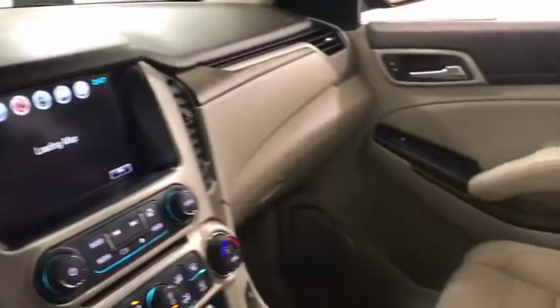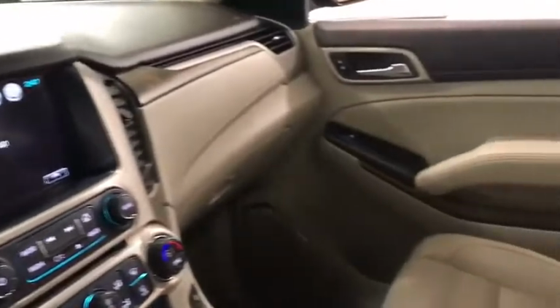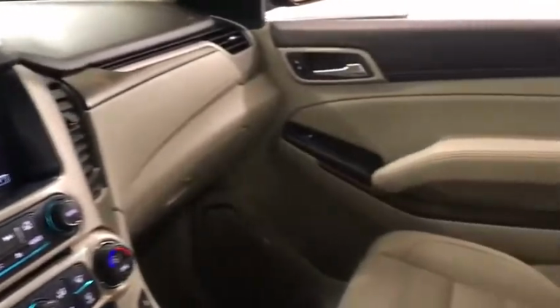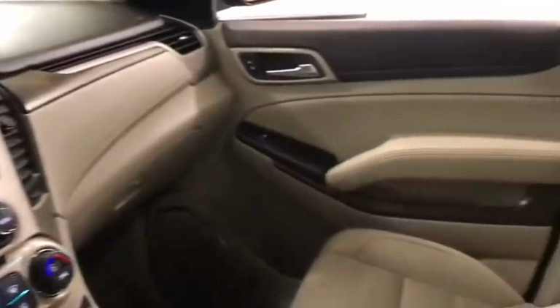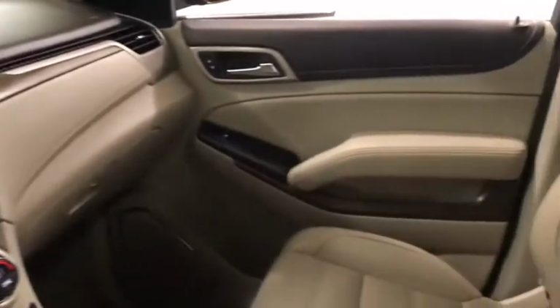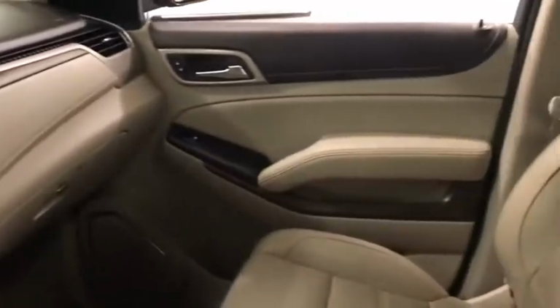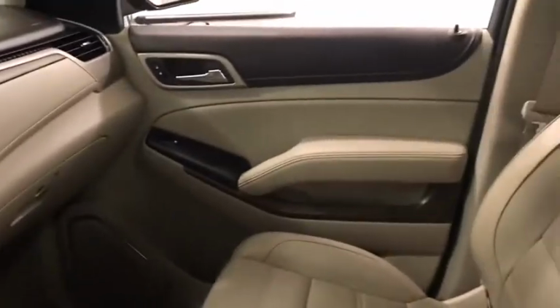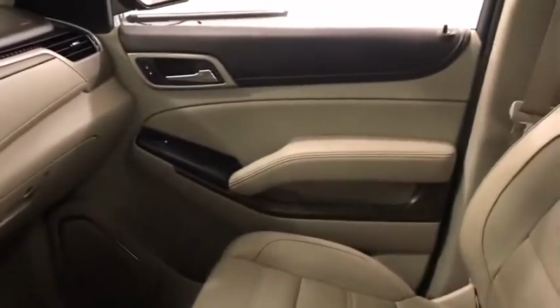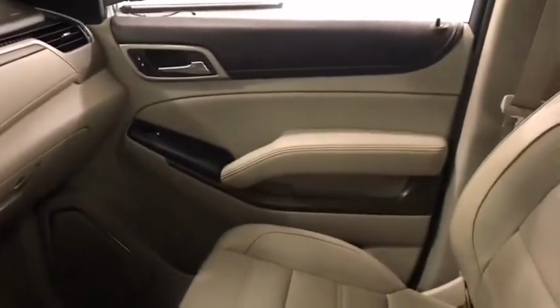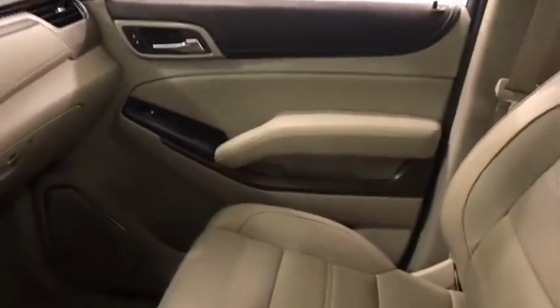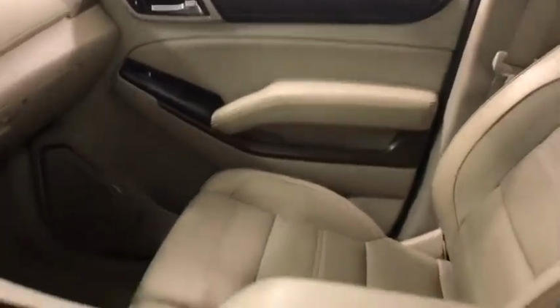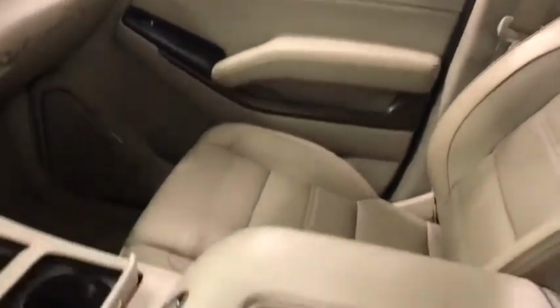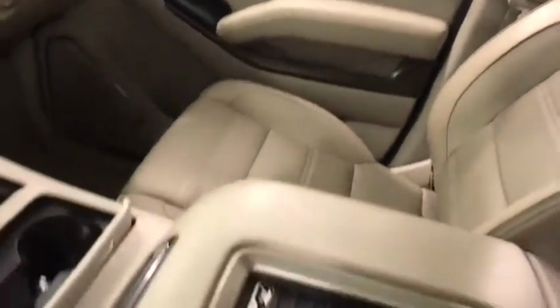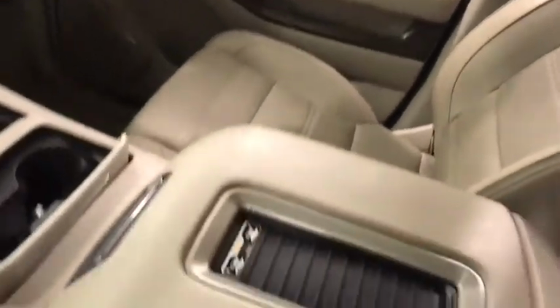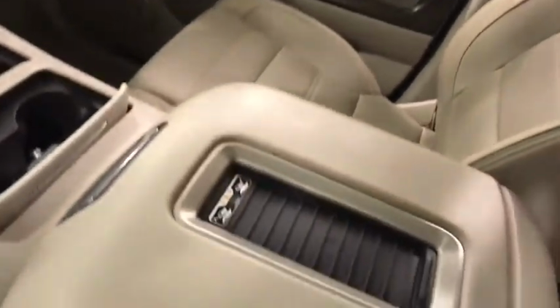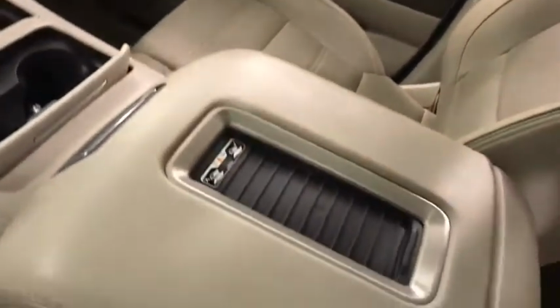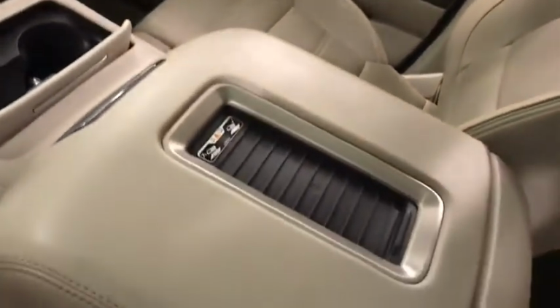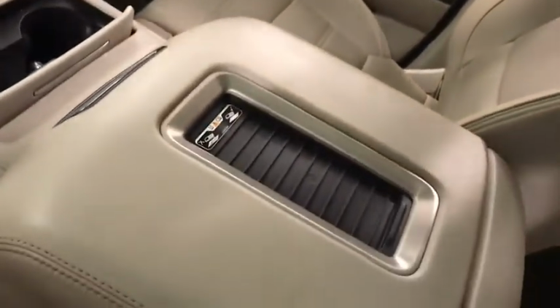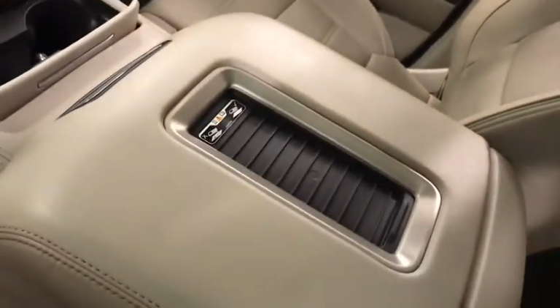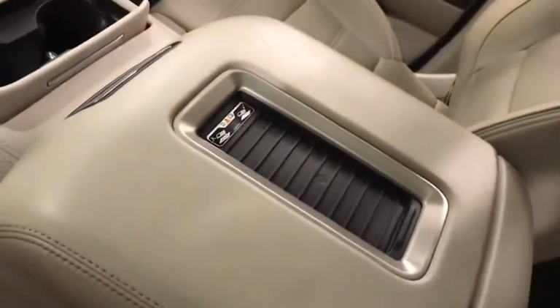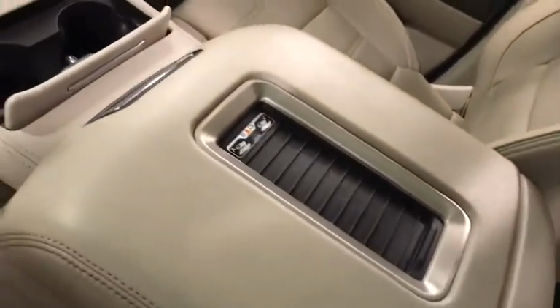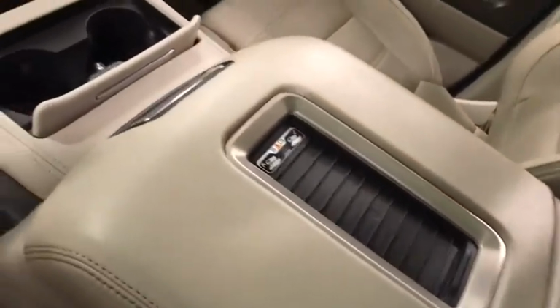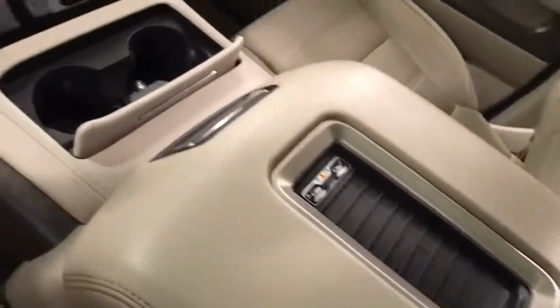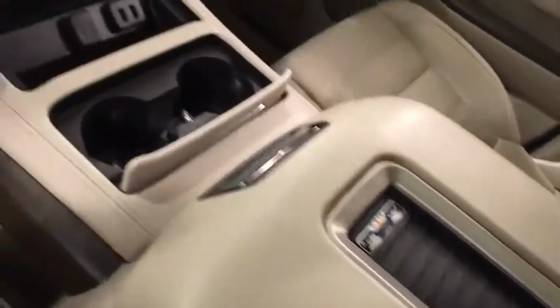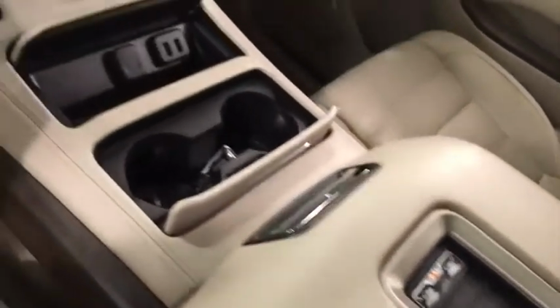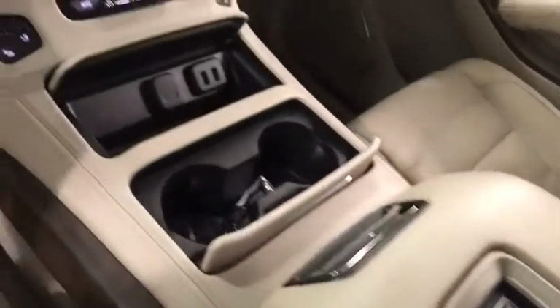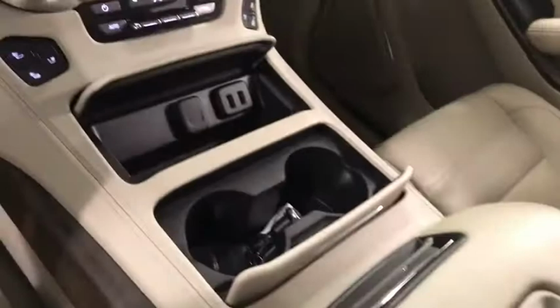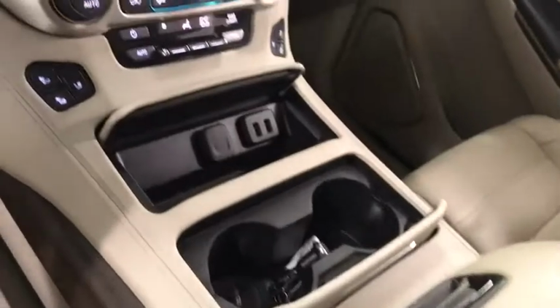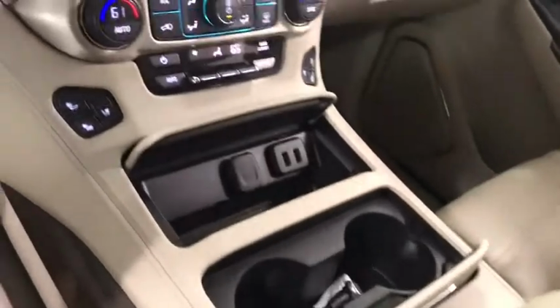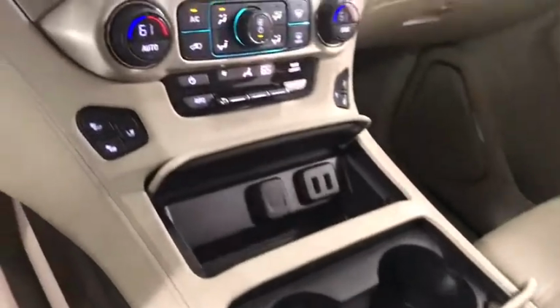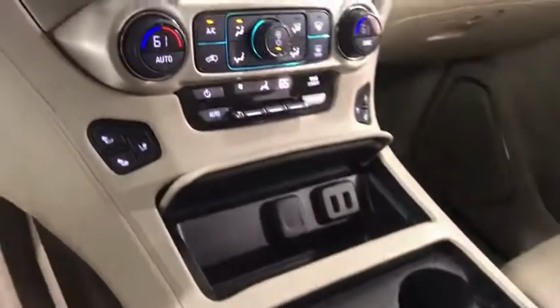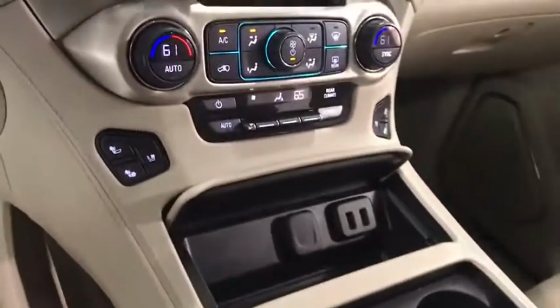Compass, power windows, heated steering wheel, rear window defroster. Come take a test drive today.